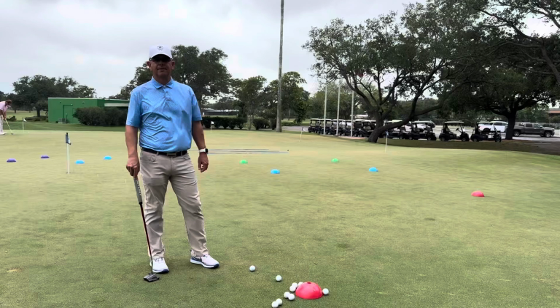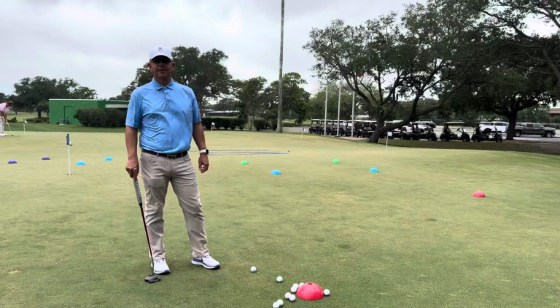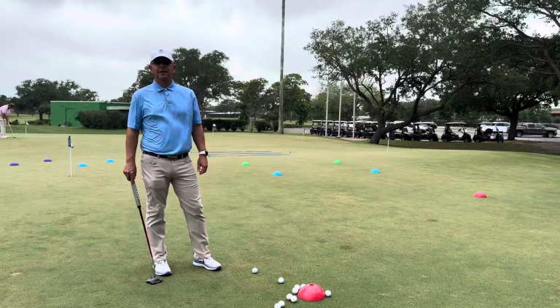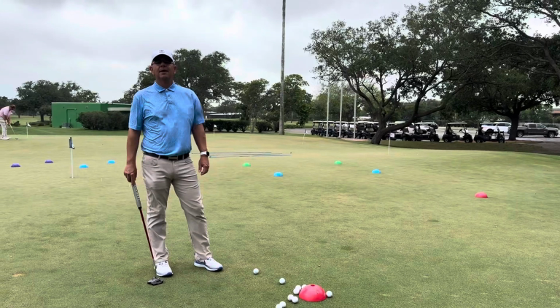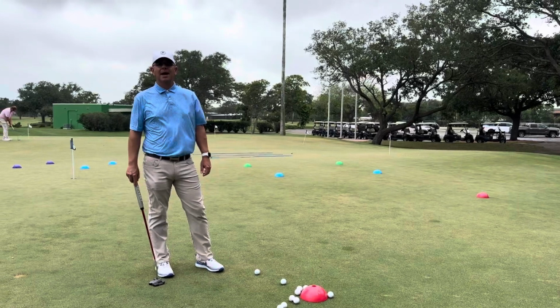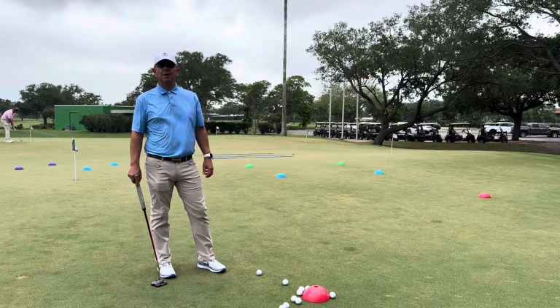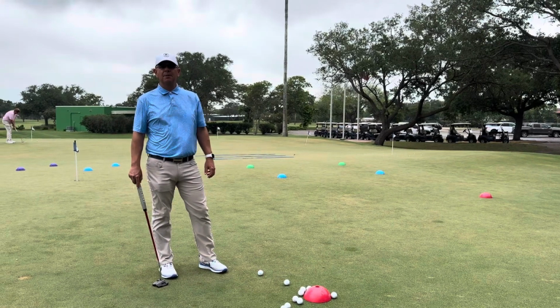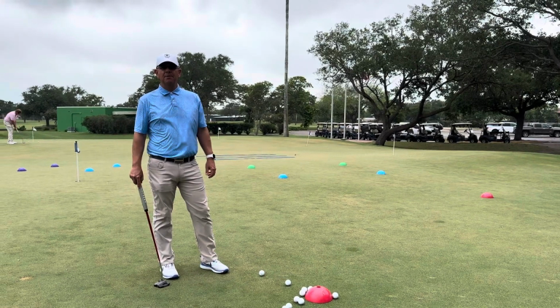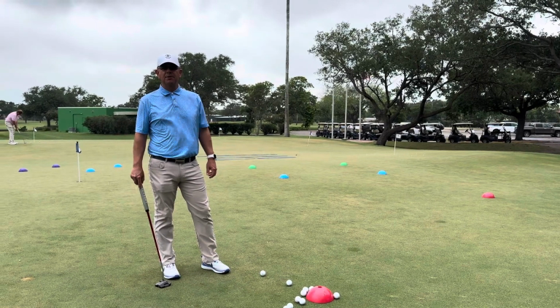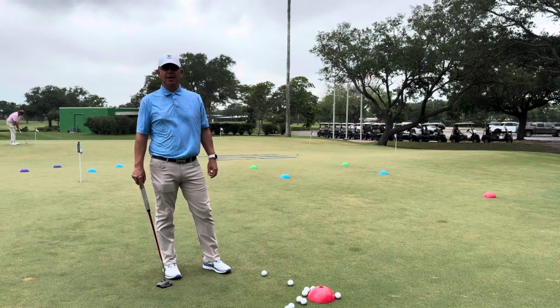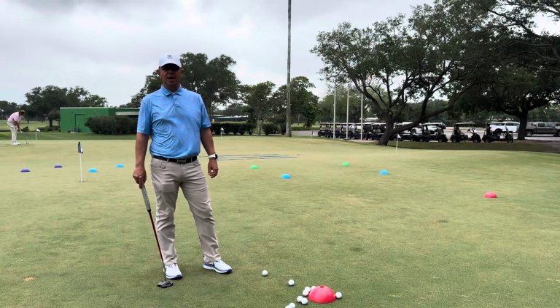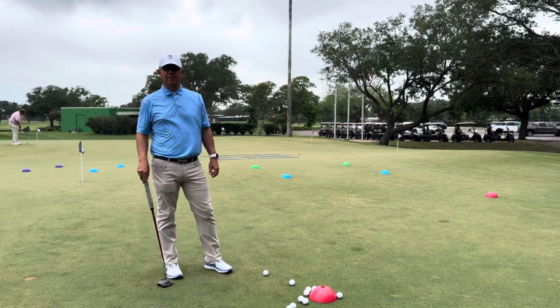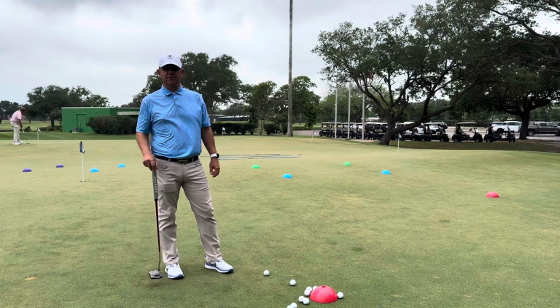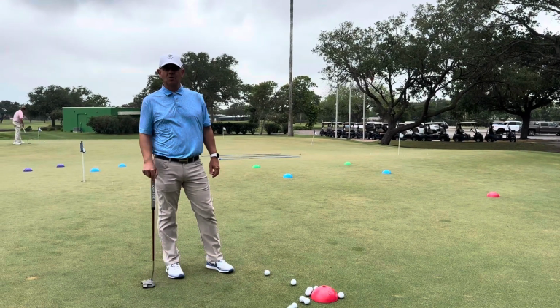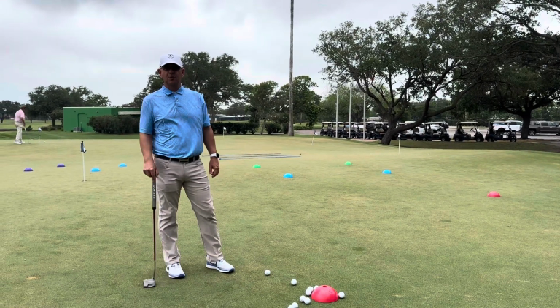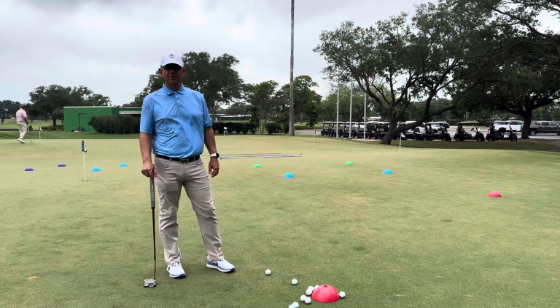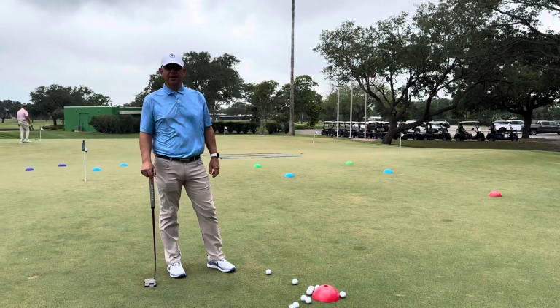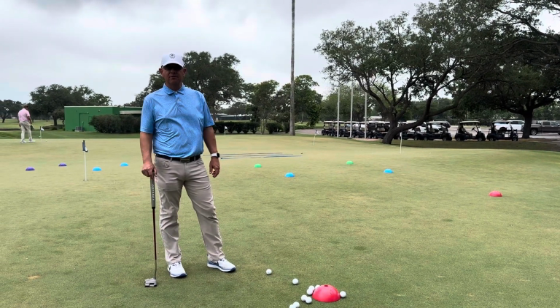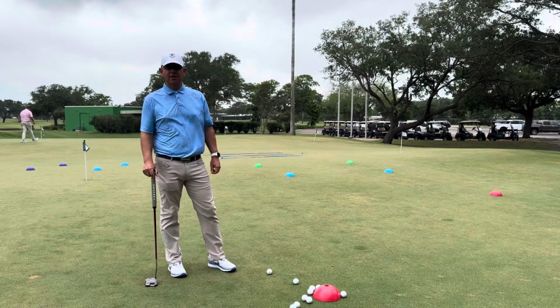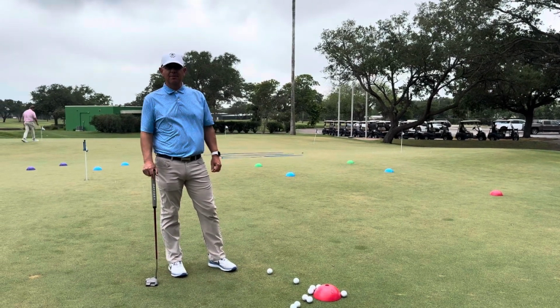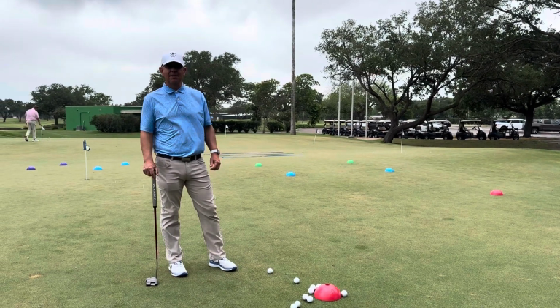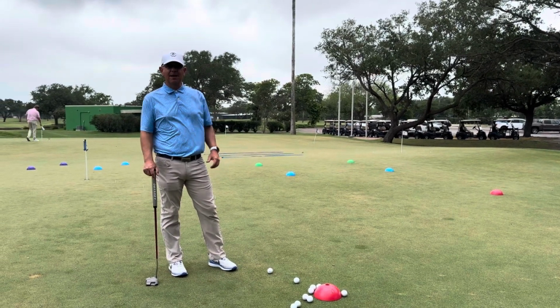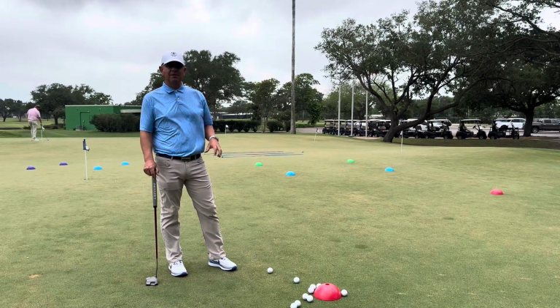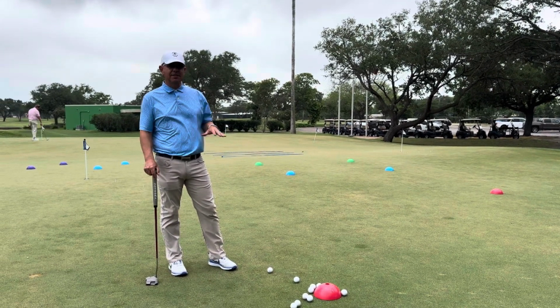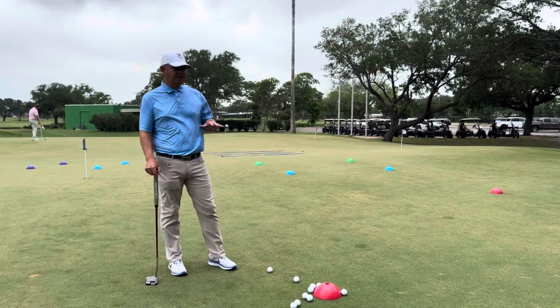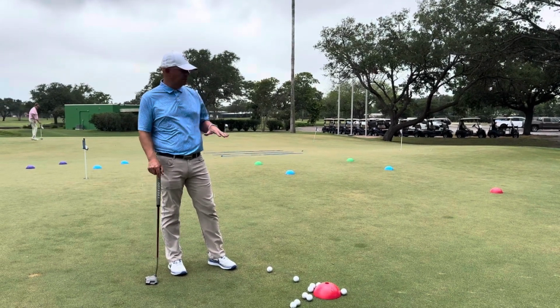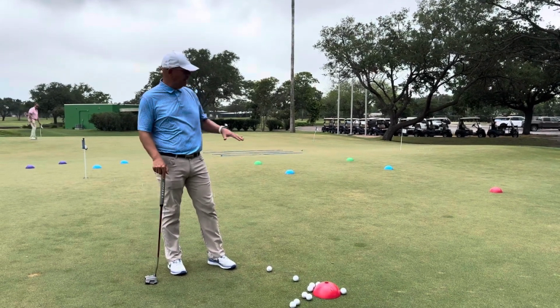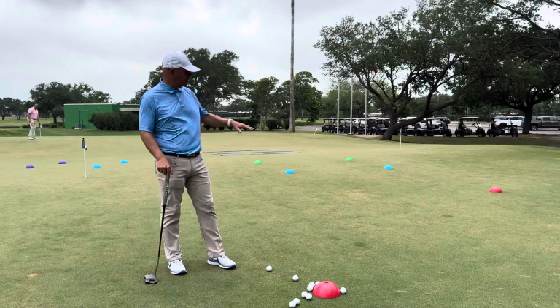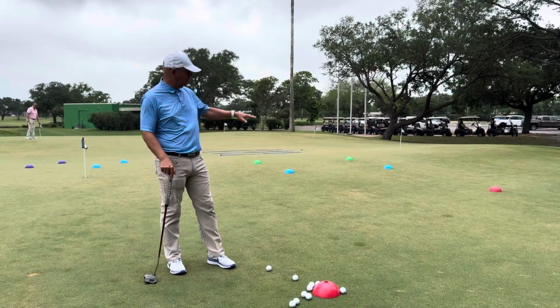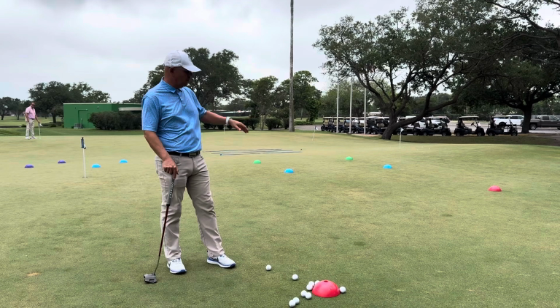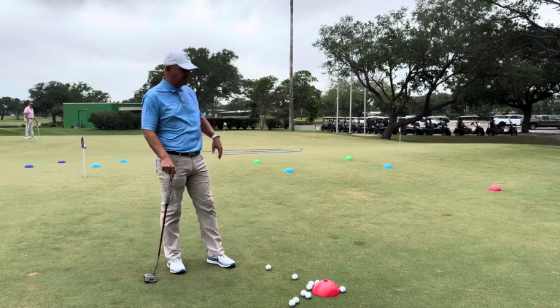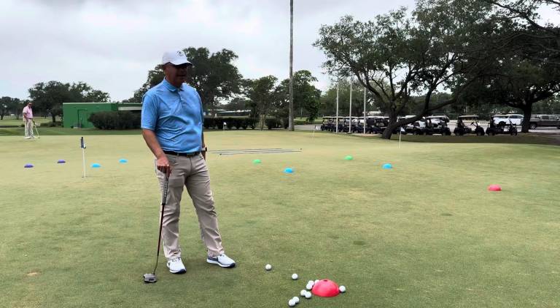Hi, I'm Brent Blackburn, your head golf professional at Corpus Christi Country Club, and I've got a little distance putting drill for you today.